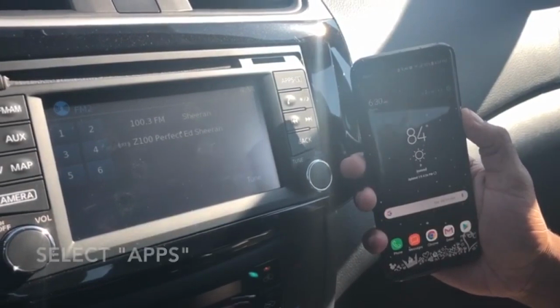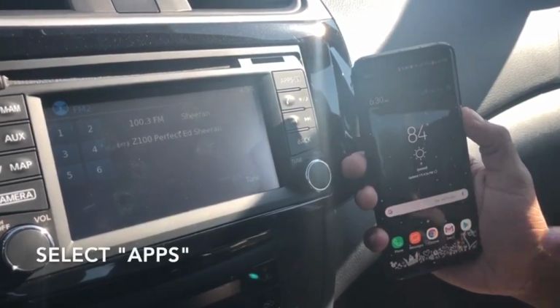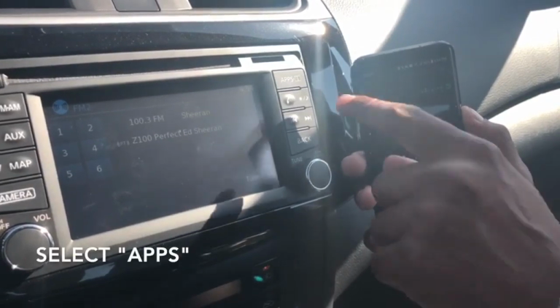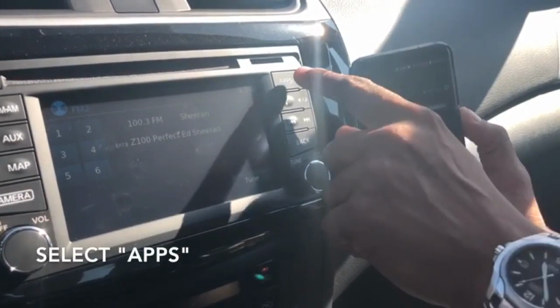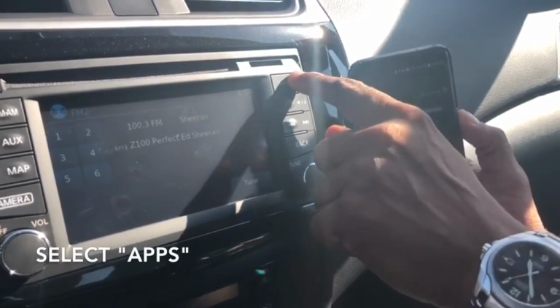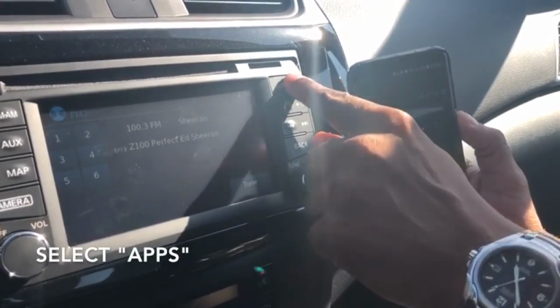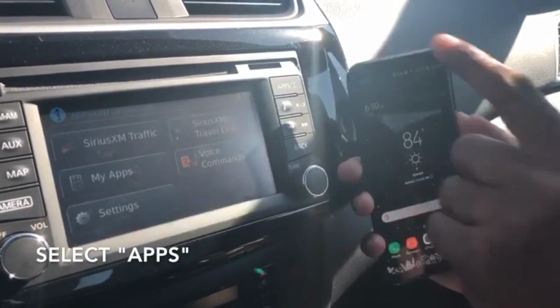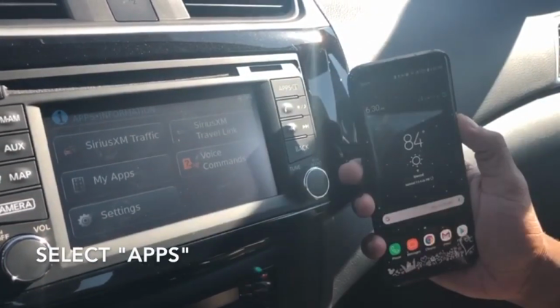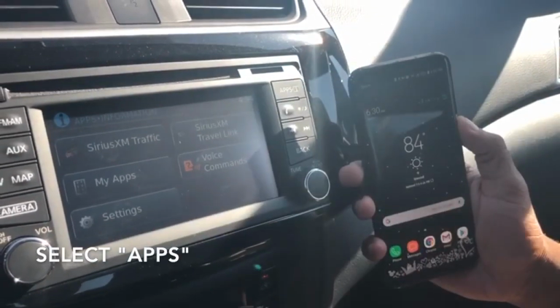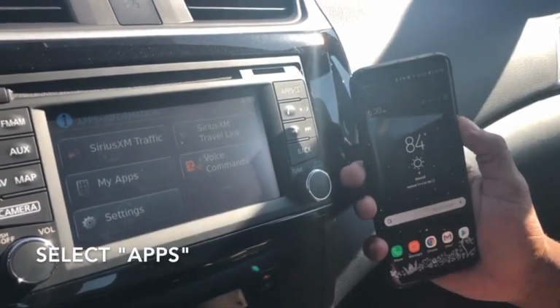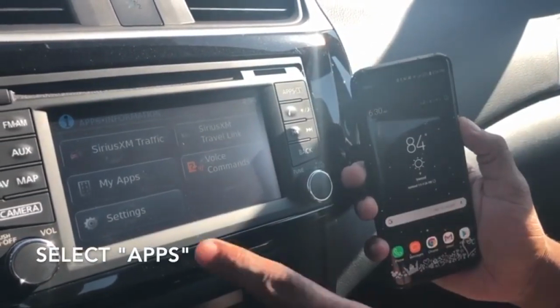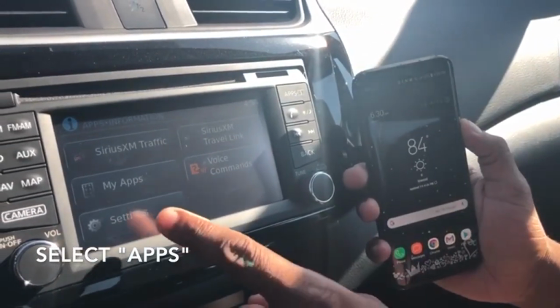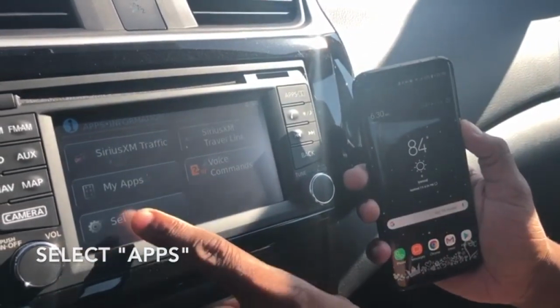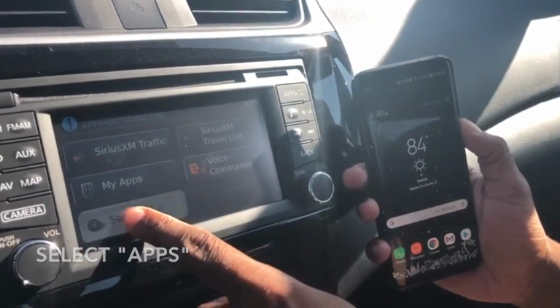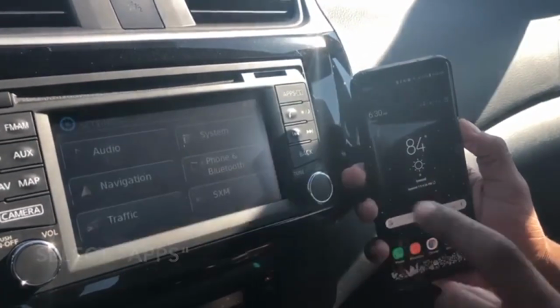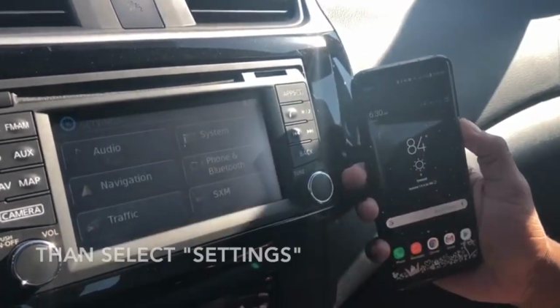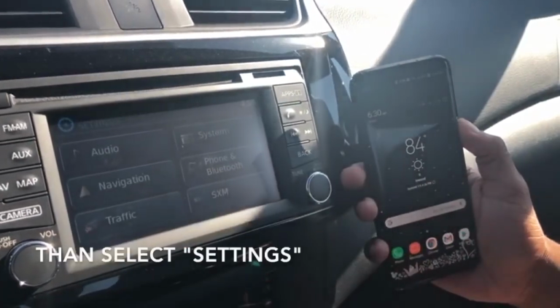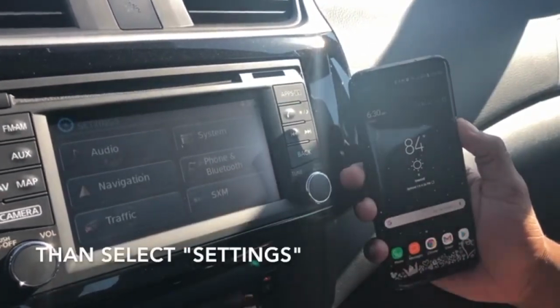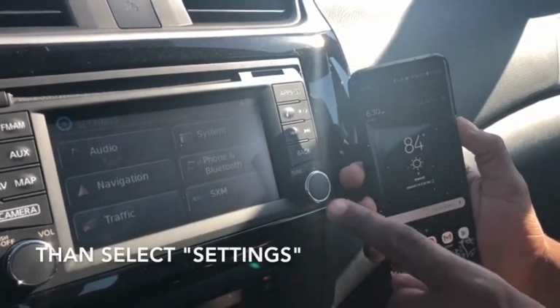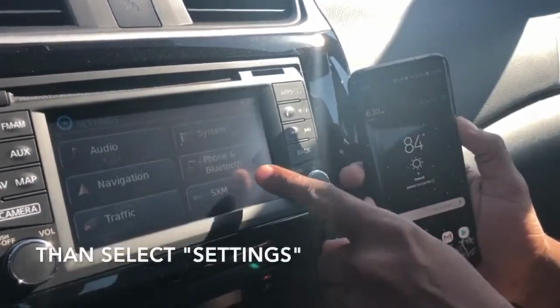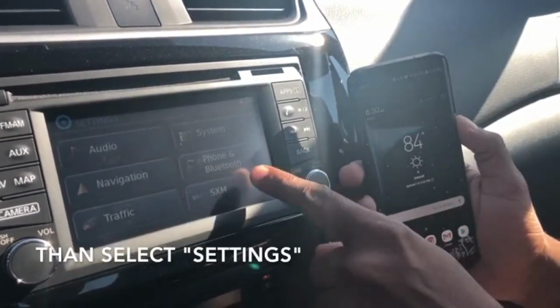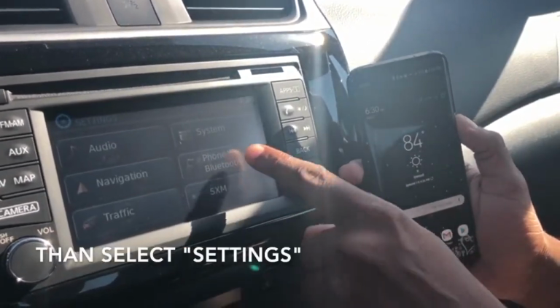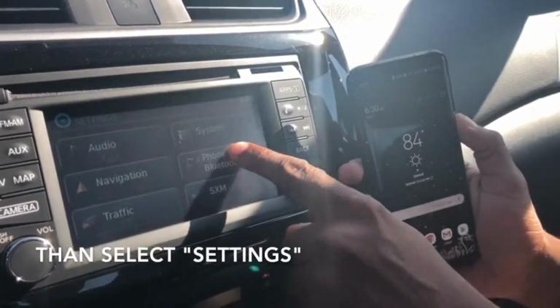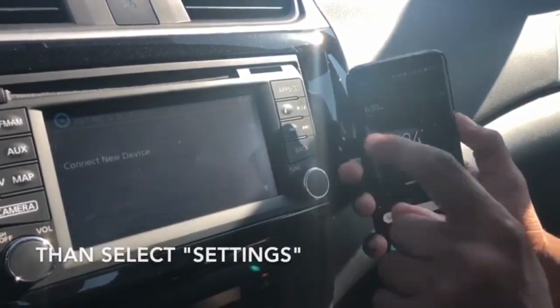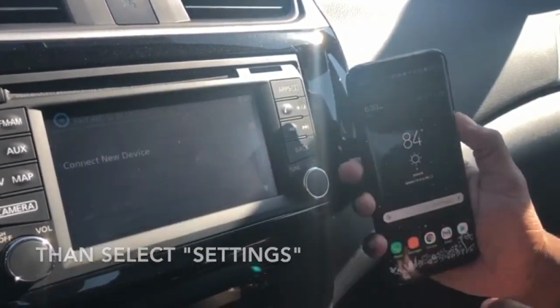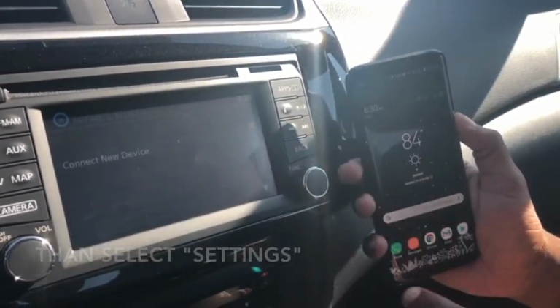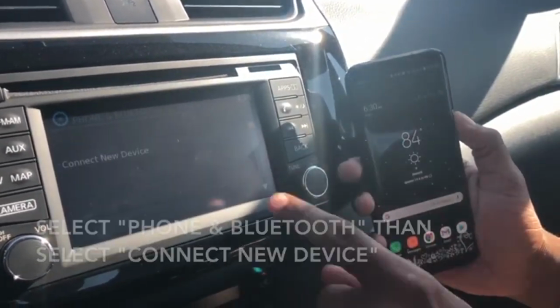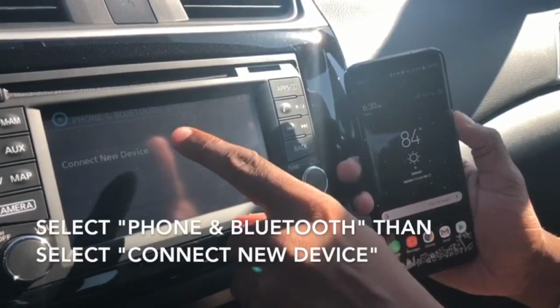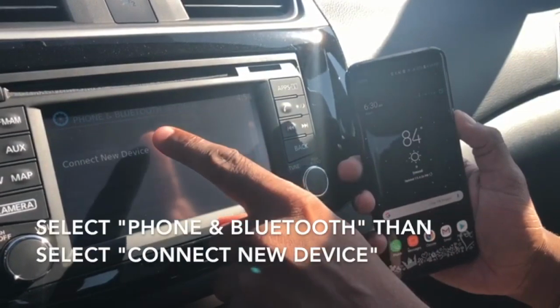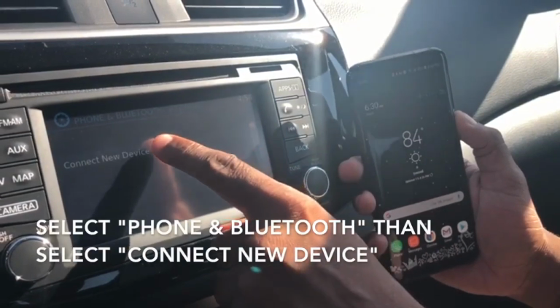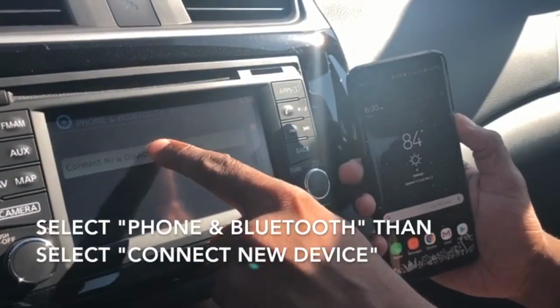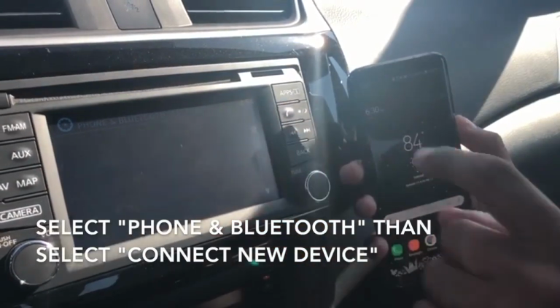First you're going to press Apps, then go to Settings, then Phone and Bluetooth, and connect your new device.